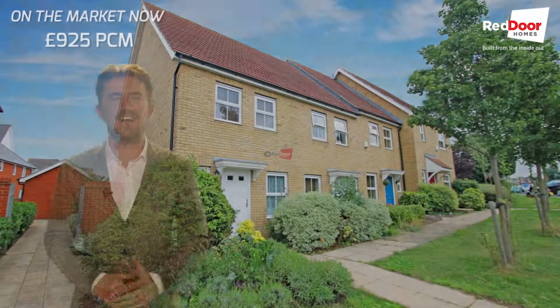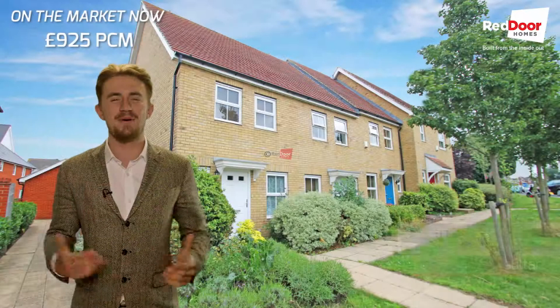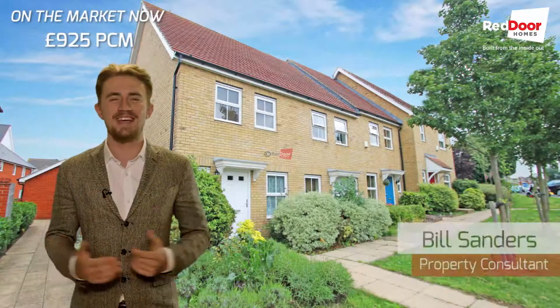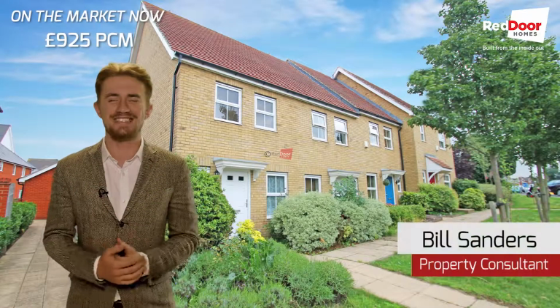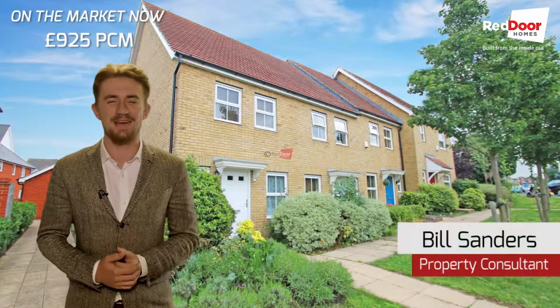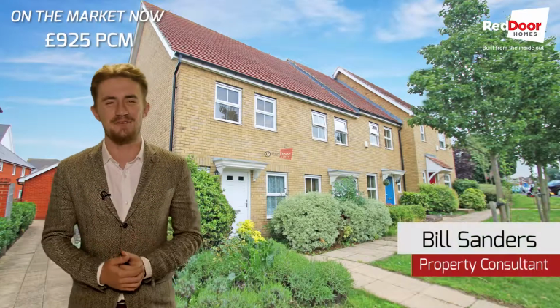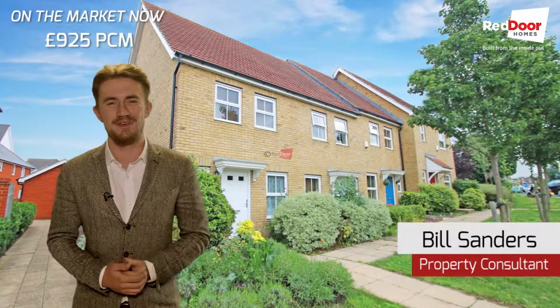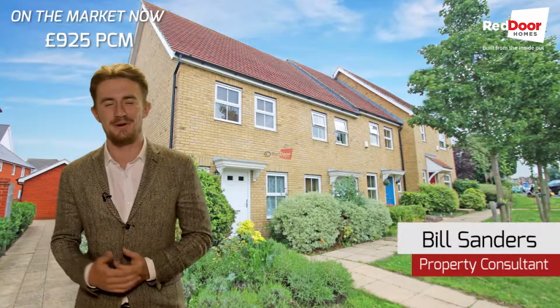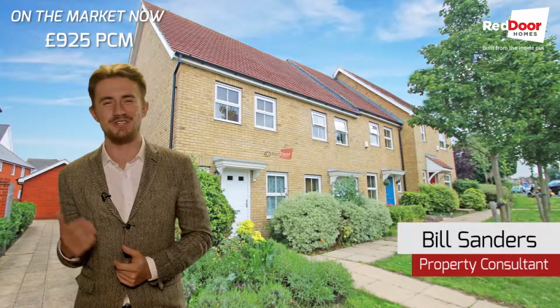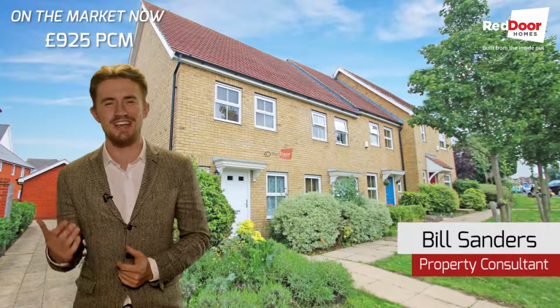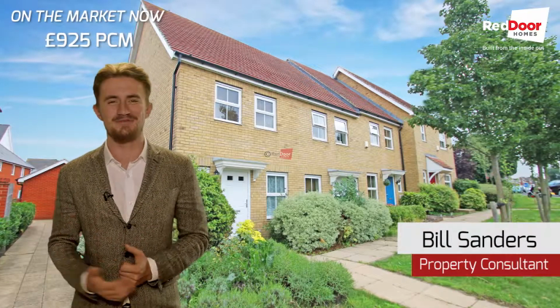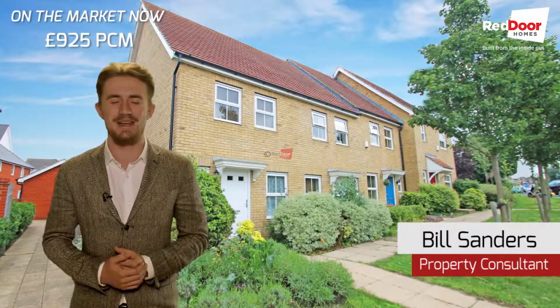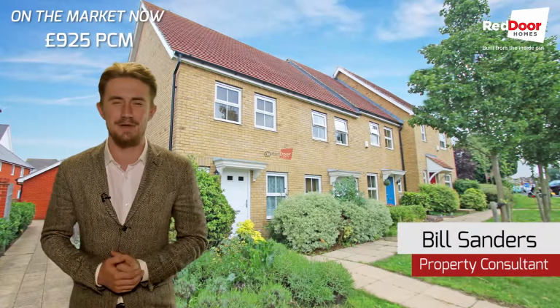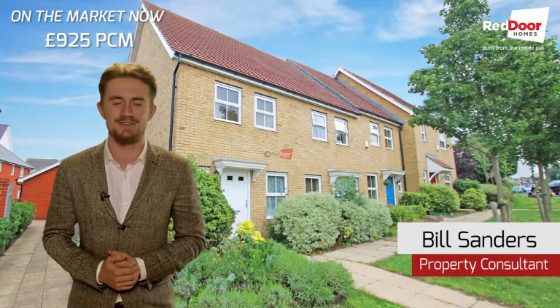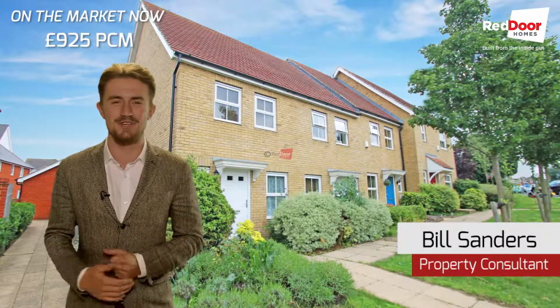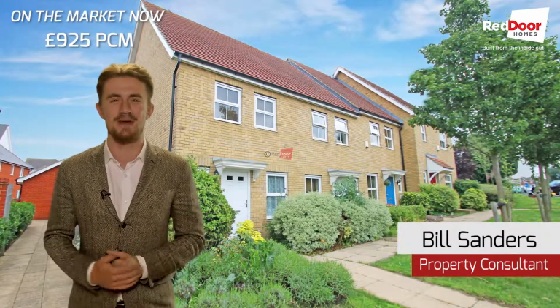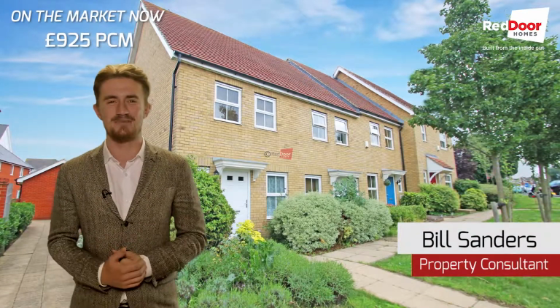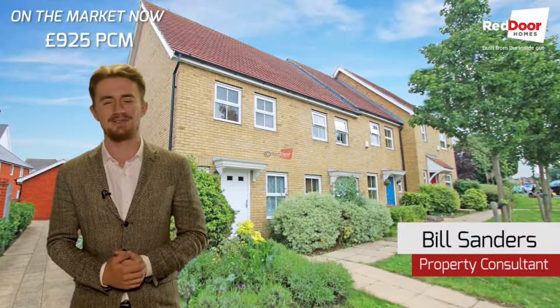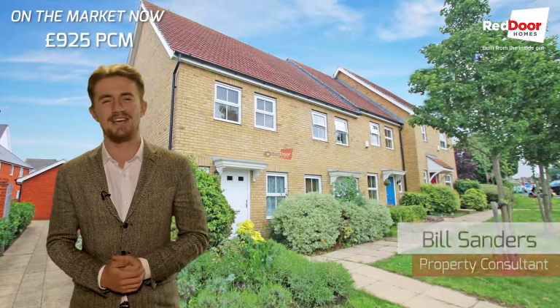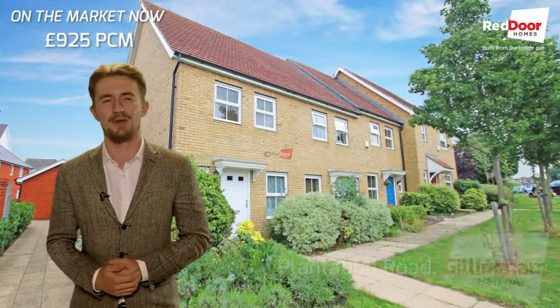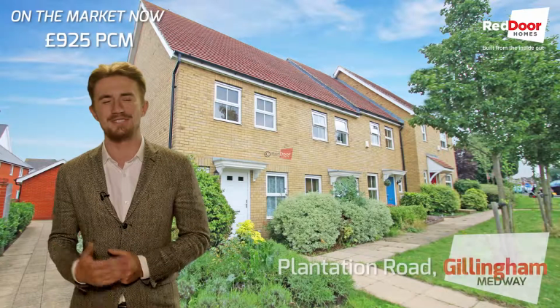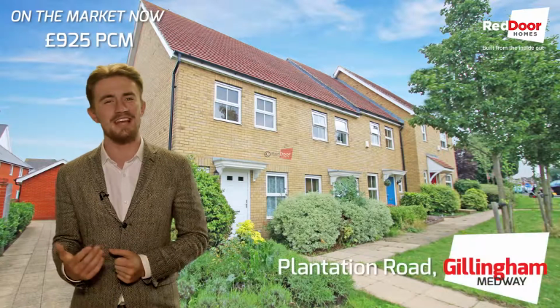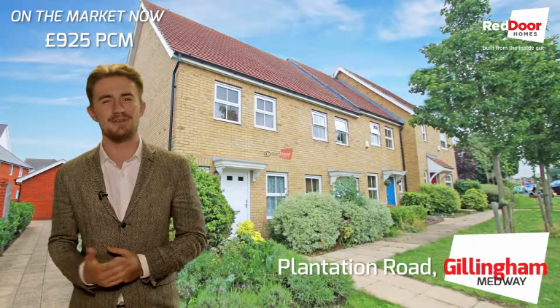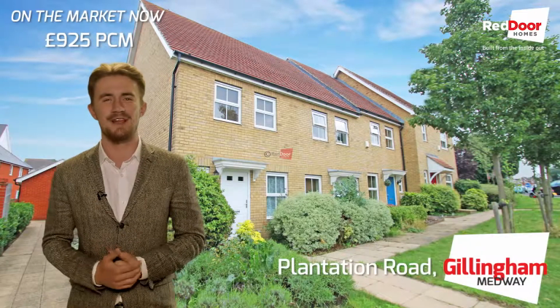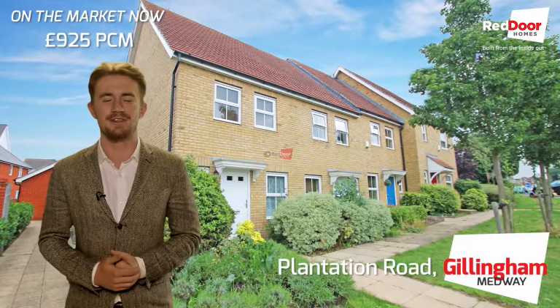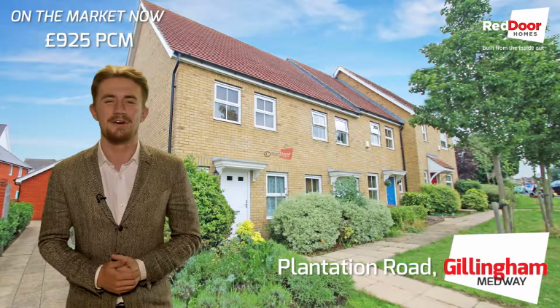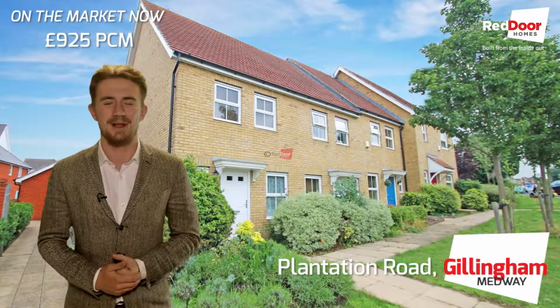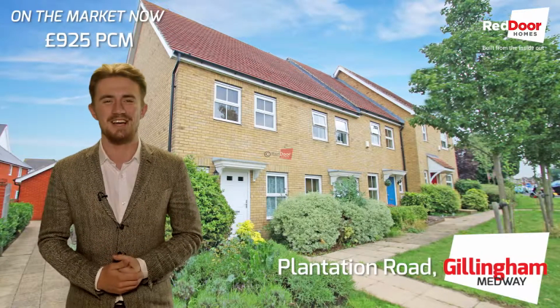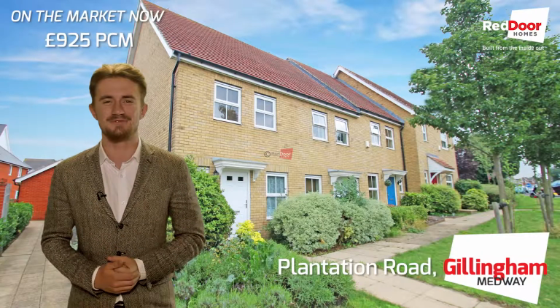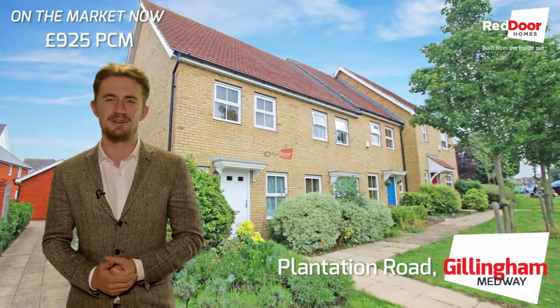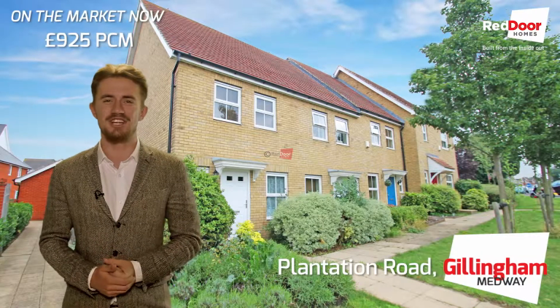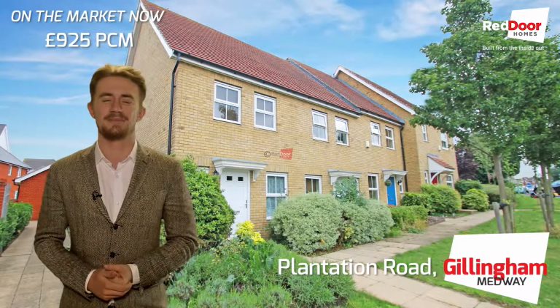Hi, Bill here, and today I'm offering you the opportunity to rent a beautiful two-bedroom house in a pristine new development on Plantation Road in Gillingham.